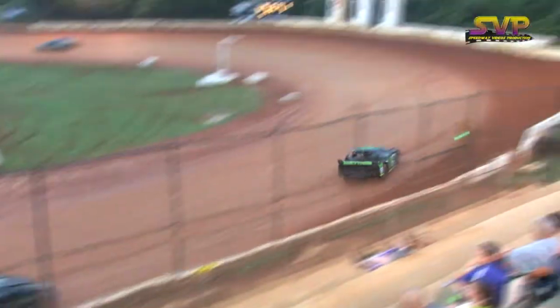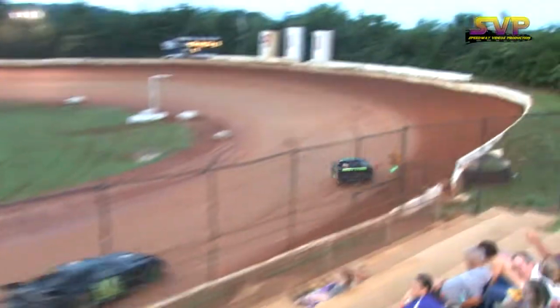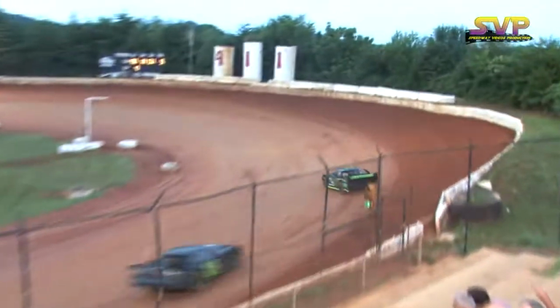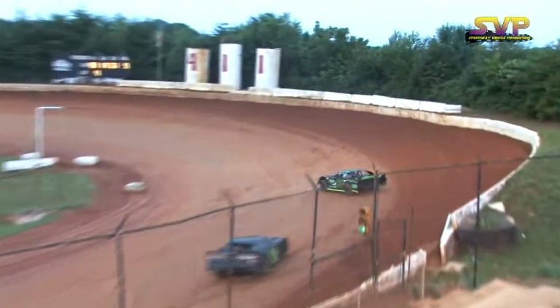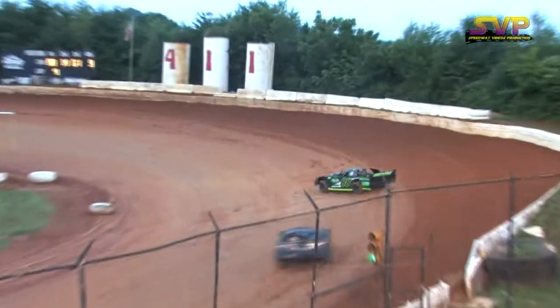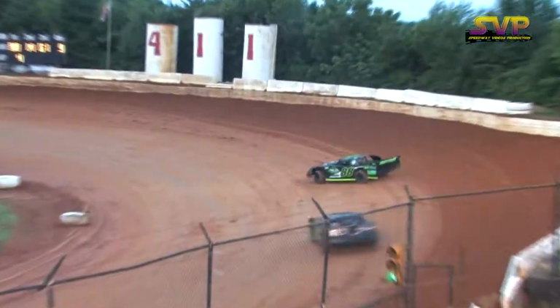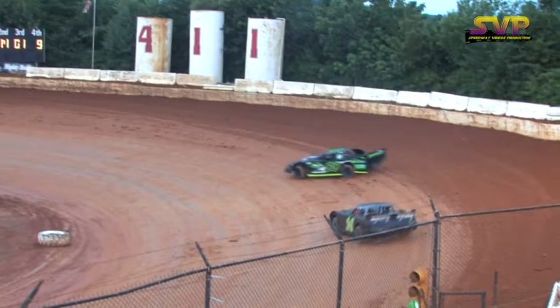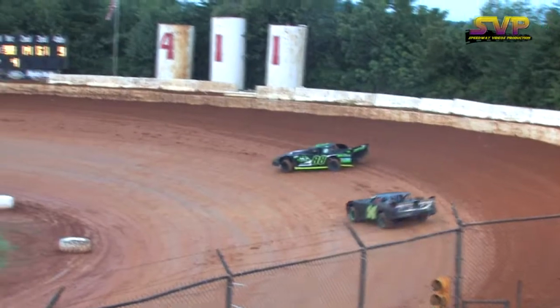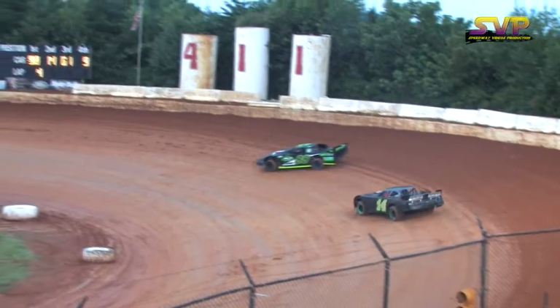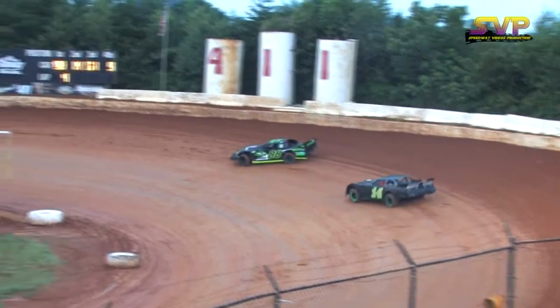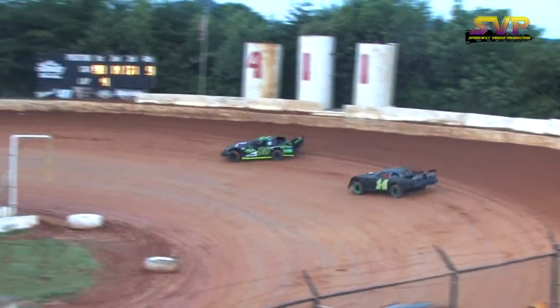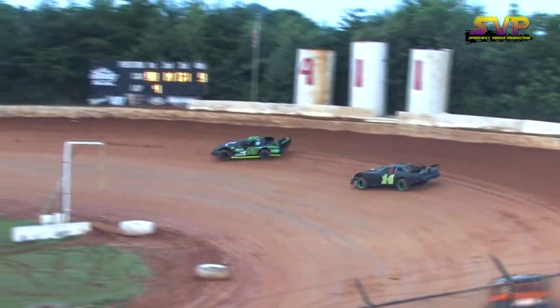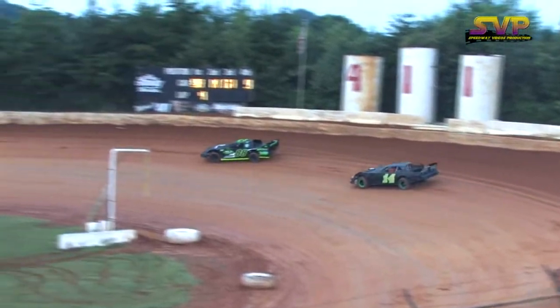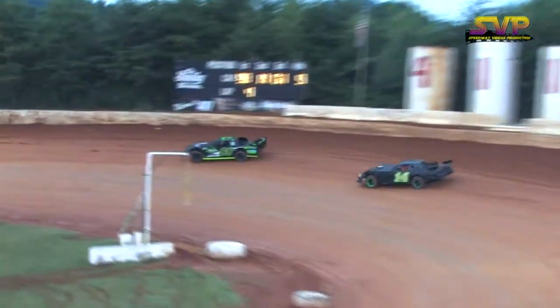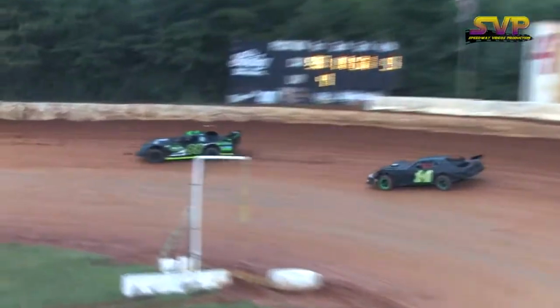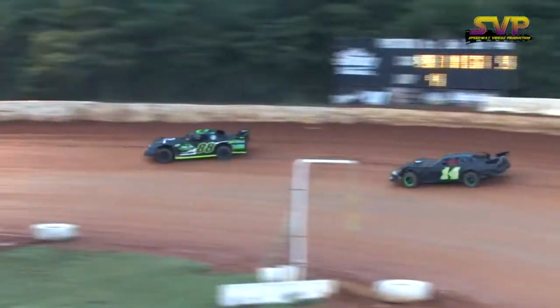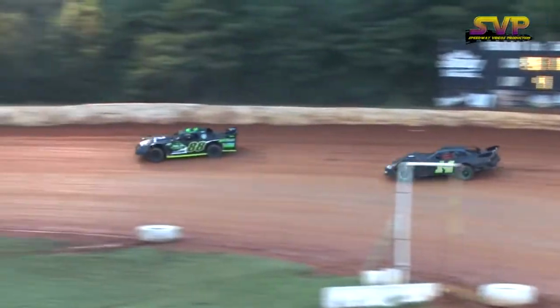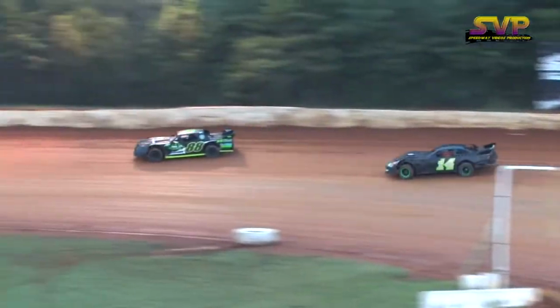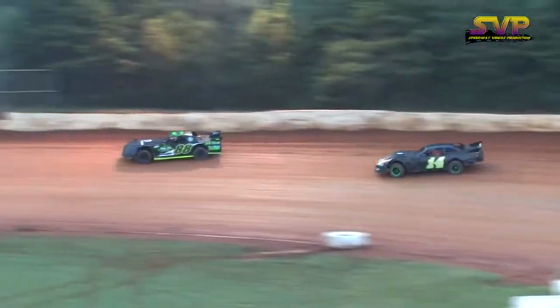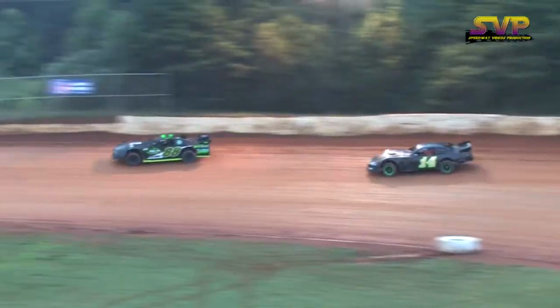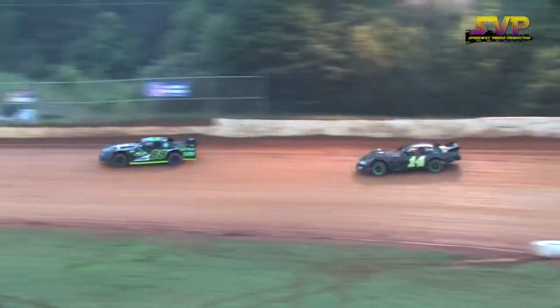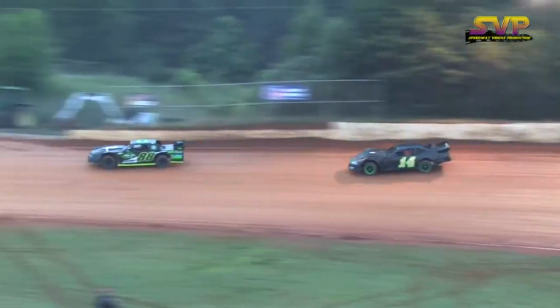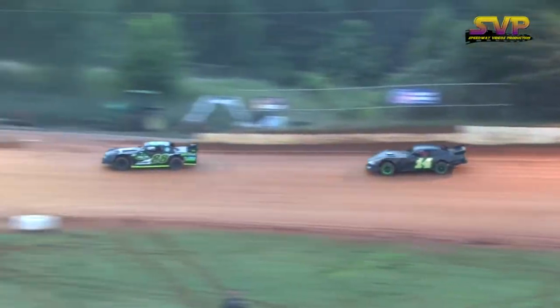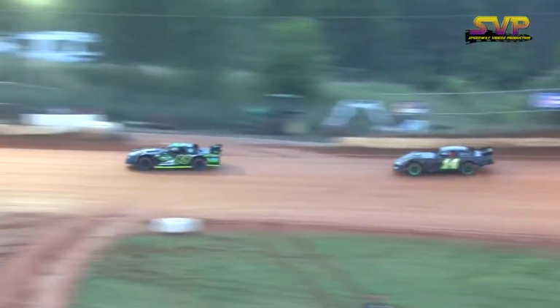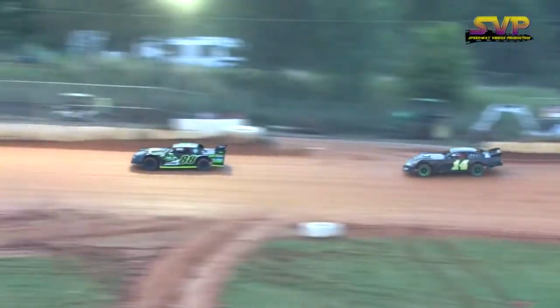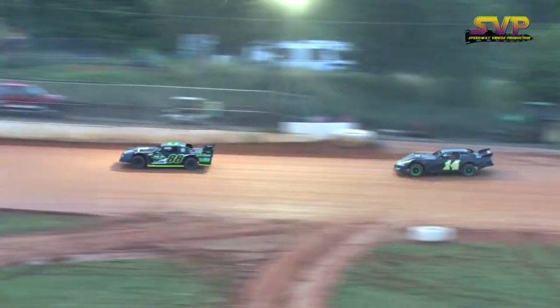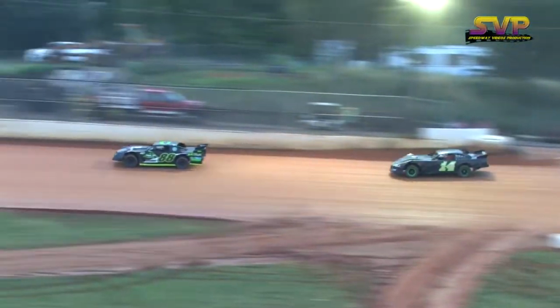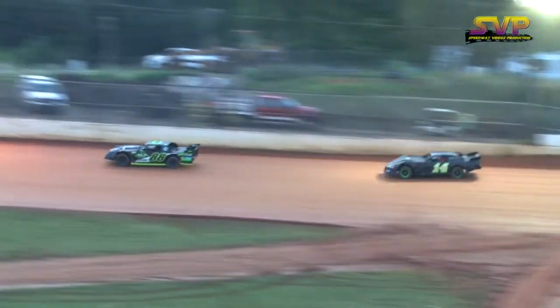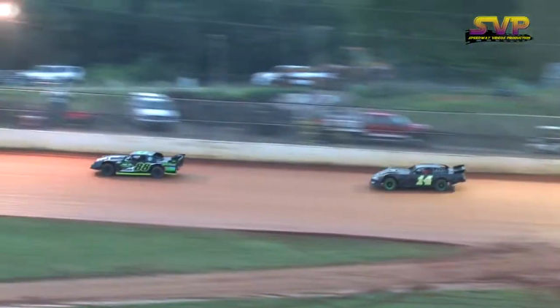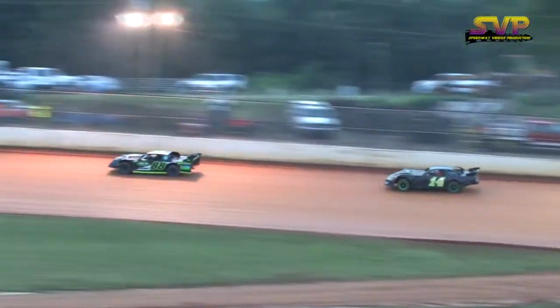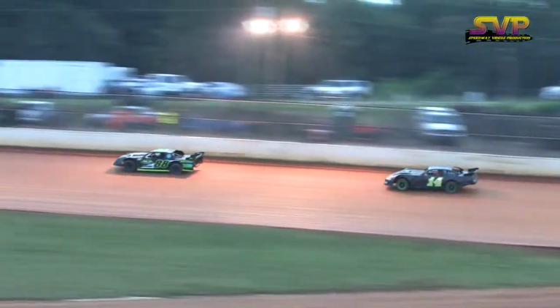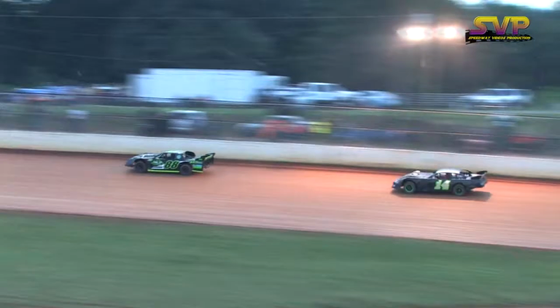Race fans, he might be able to do it. The 36 of Chris Riggetts now works his way underneath the J3 of Jeff McLemore.